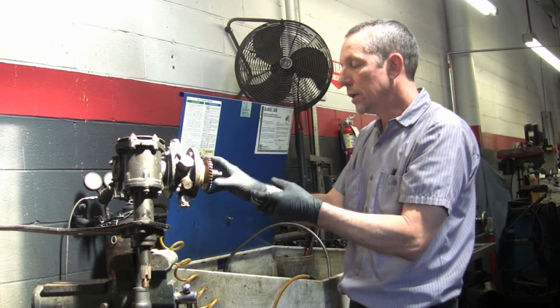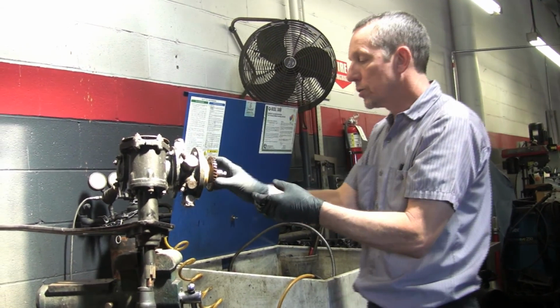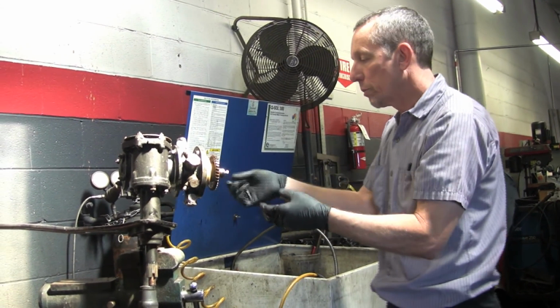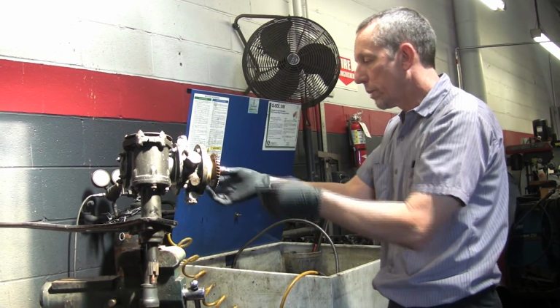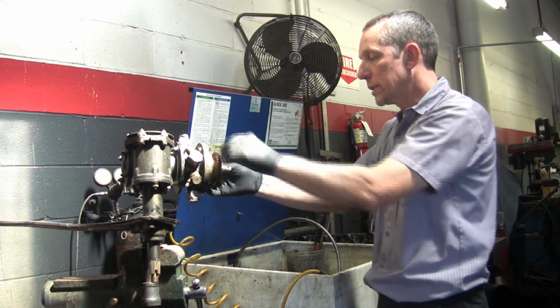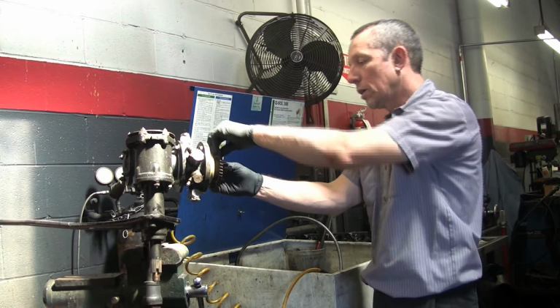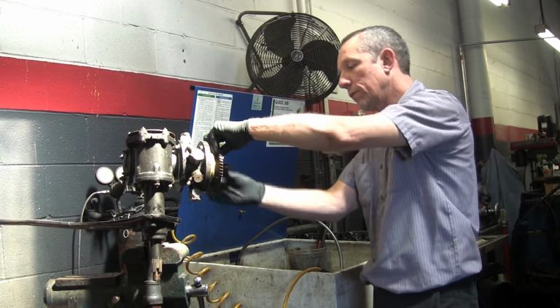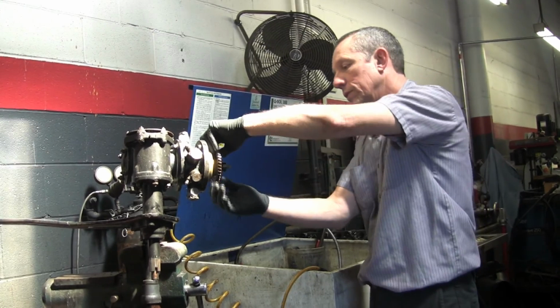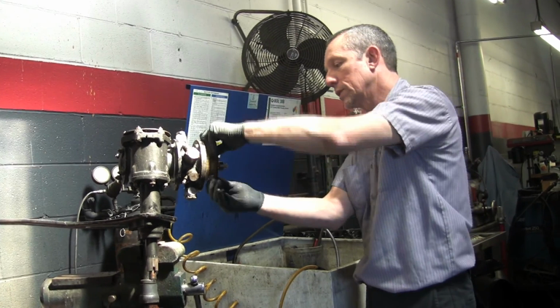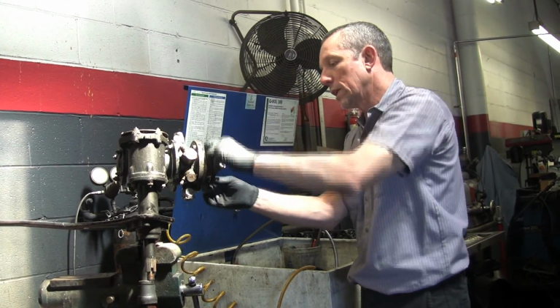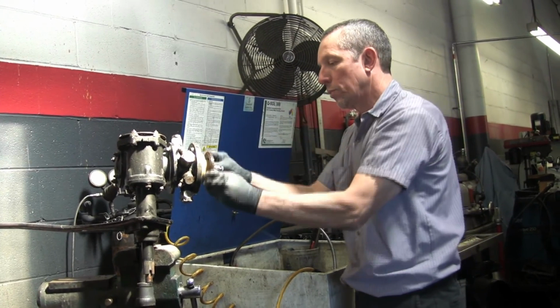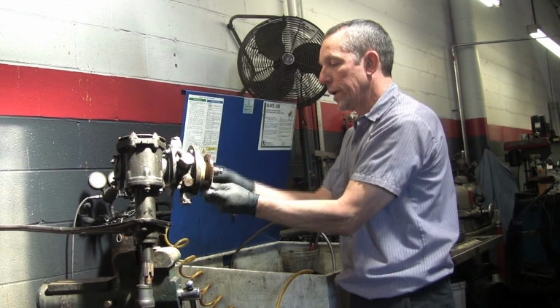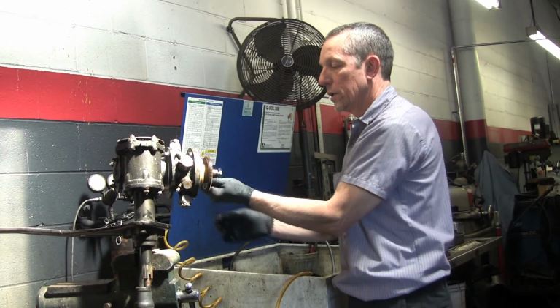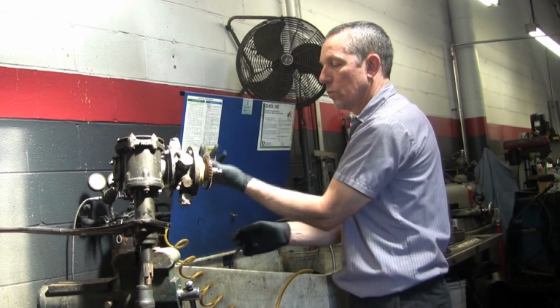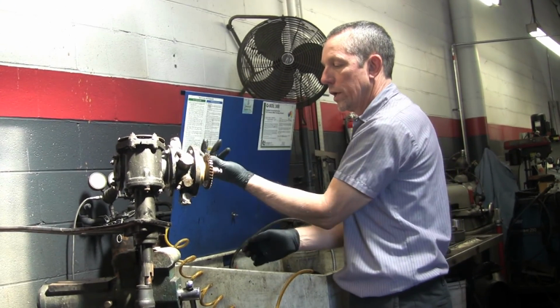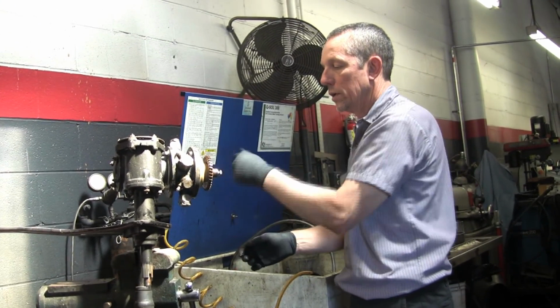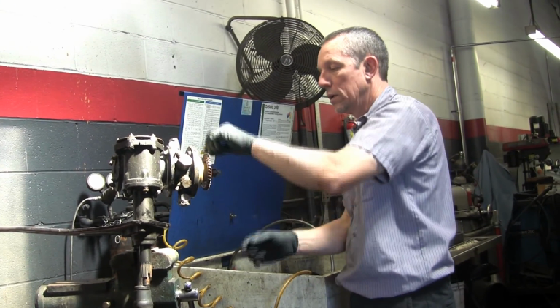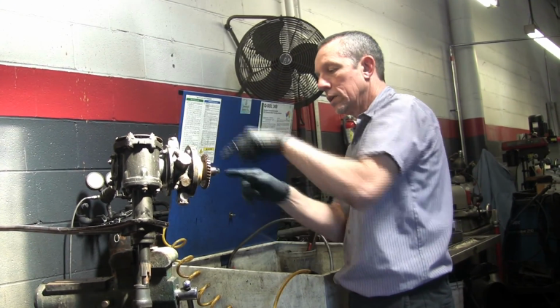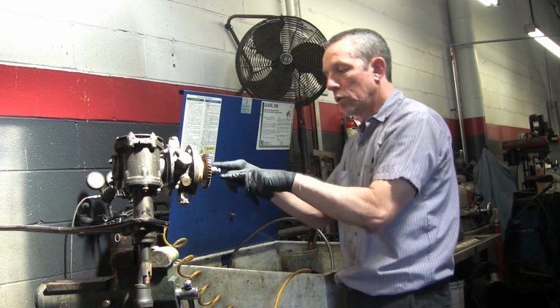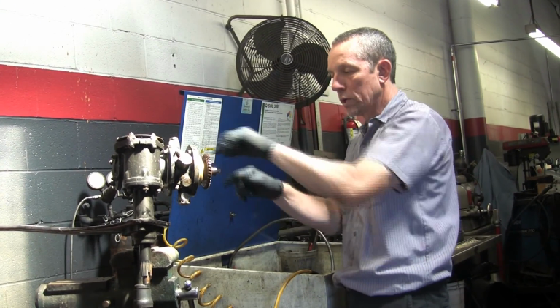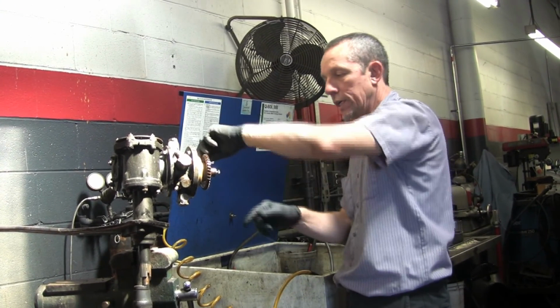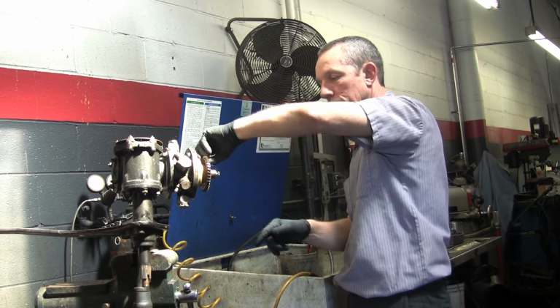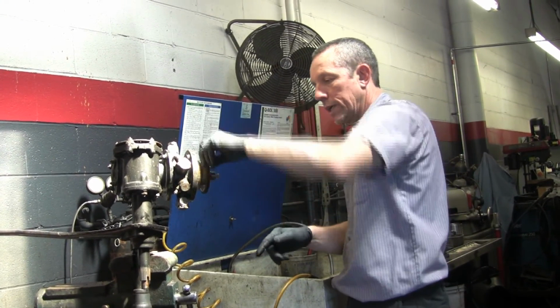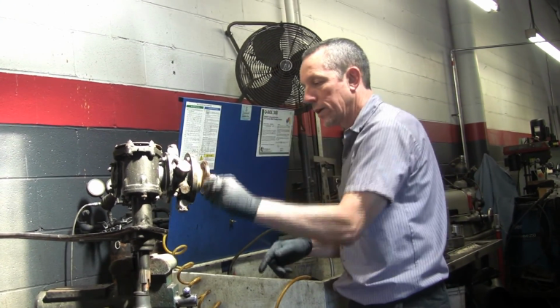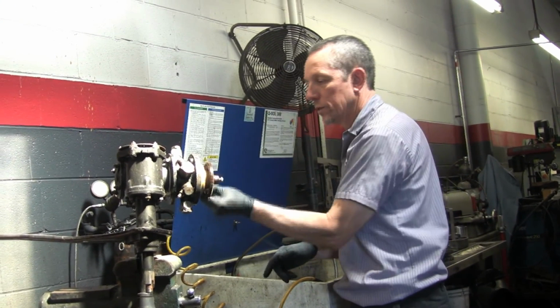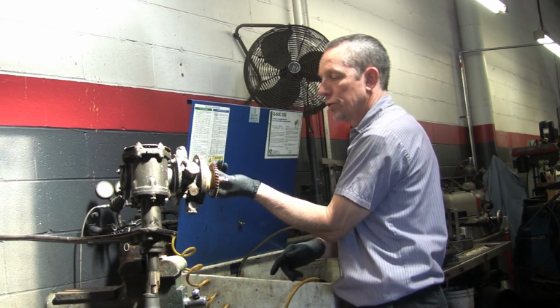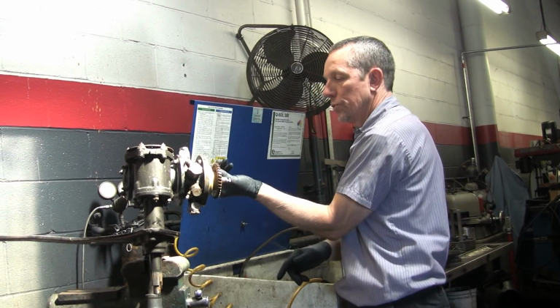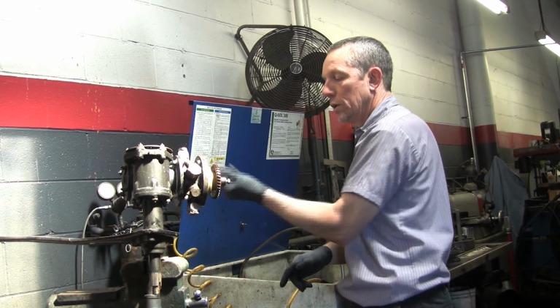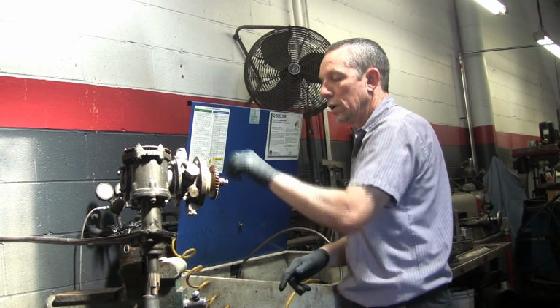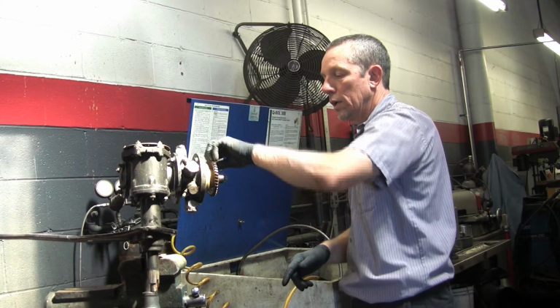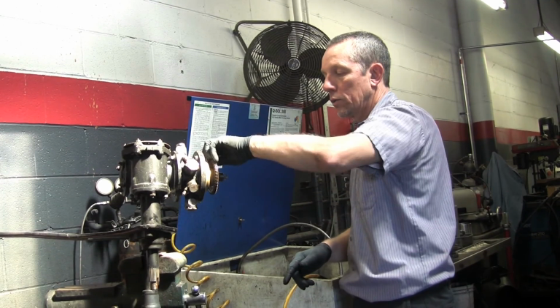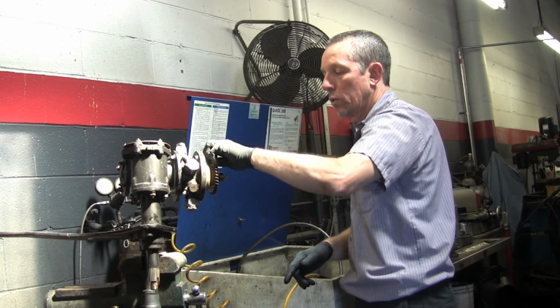So I'm going to back this off to the center point. There are holes on the end so I can count it — two and a quarter turns.